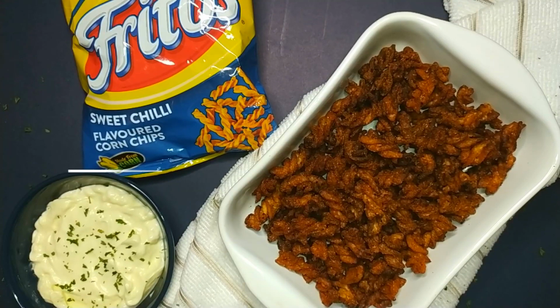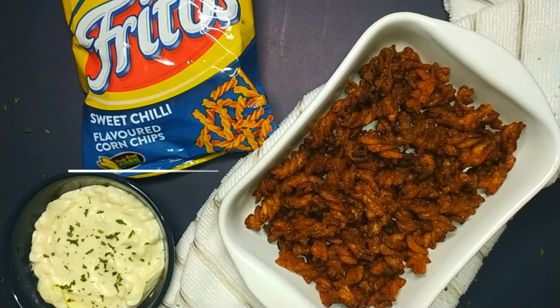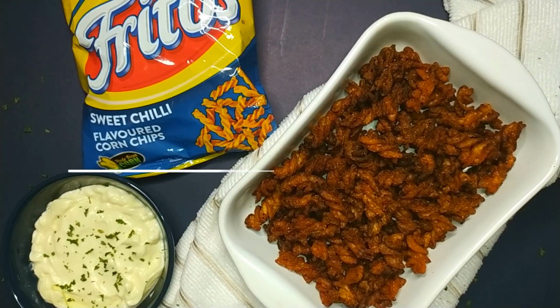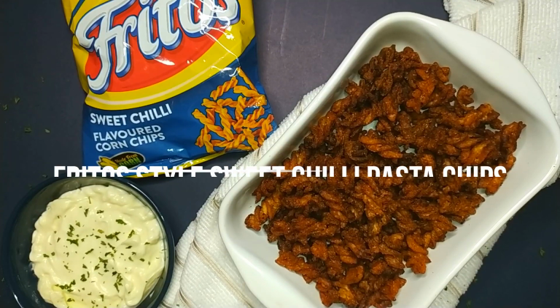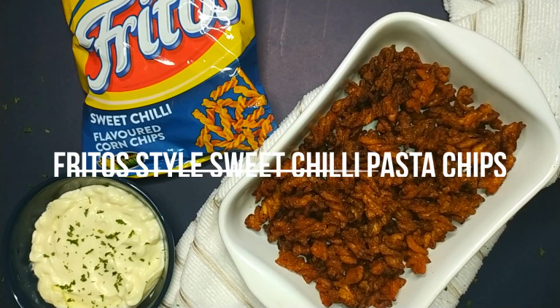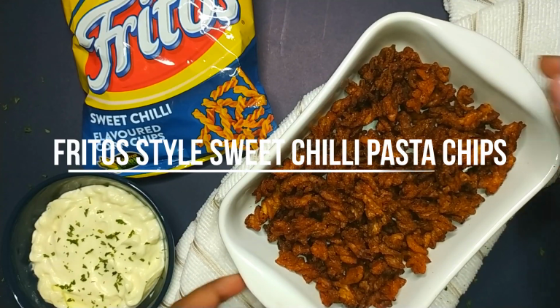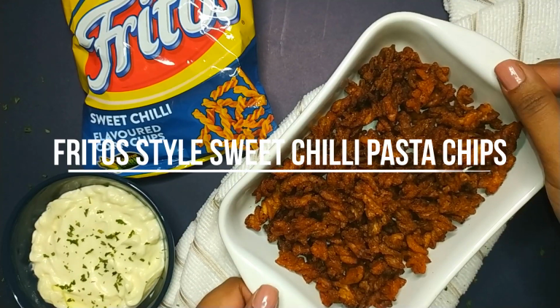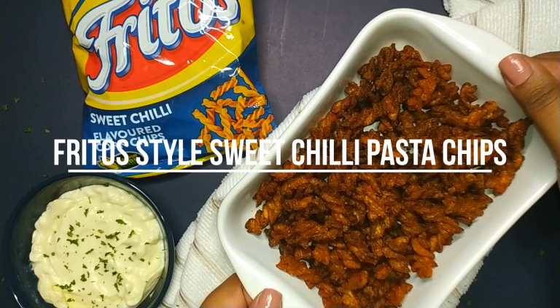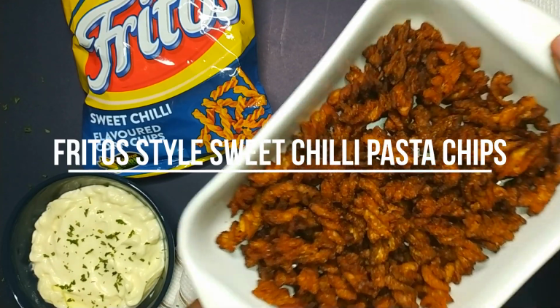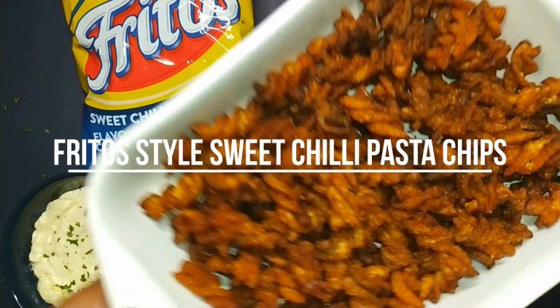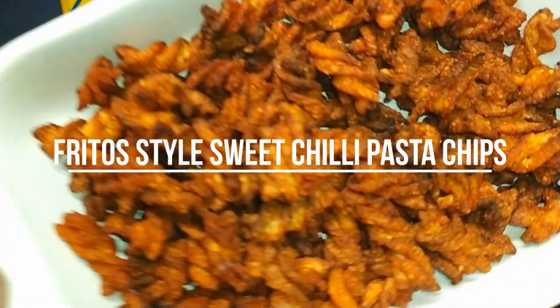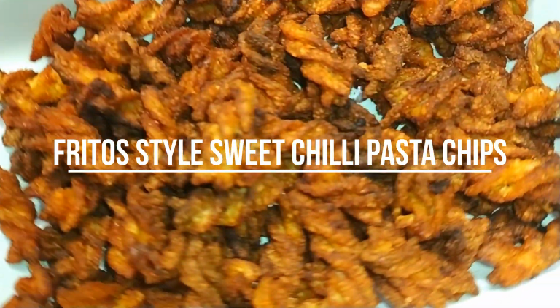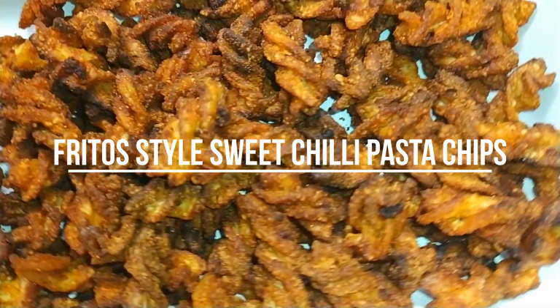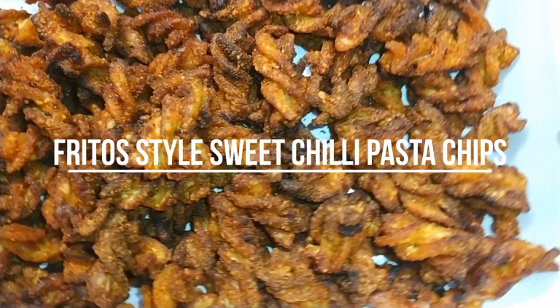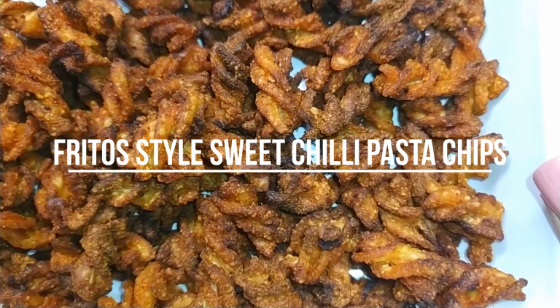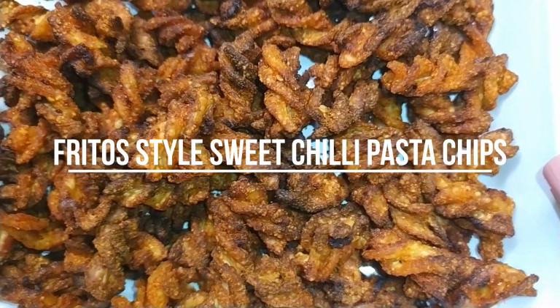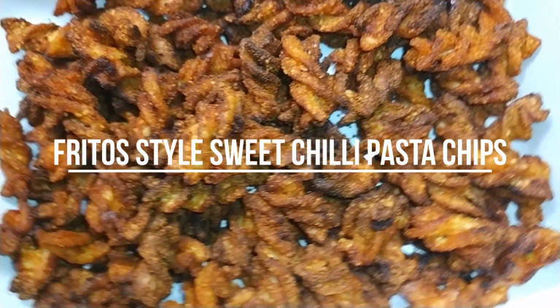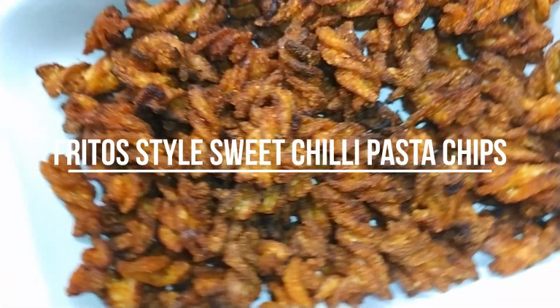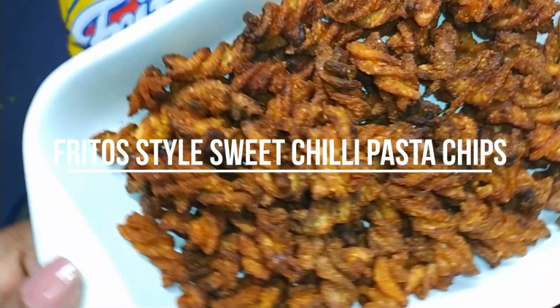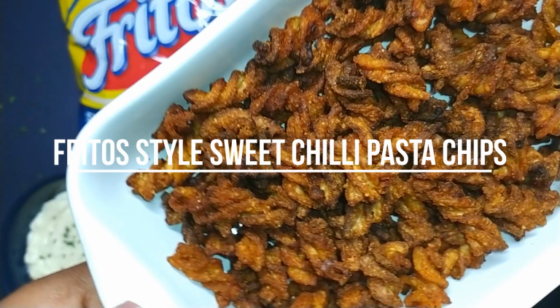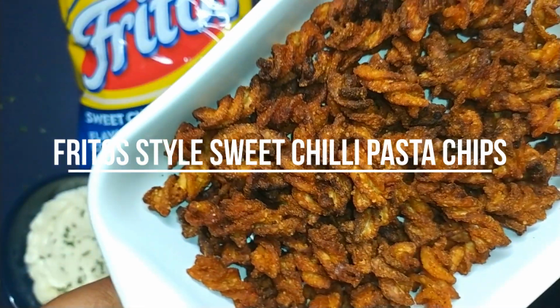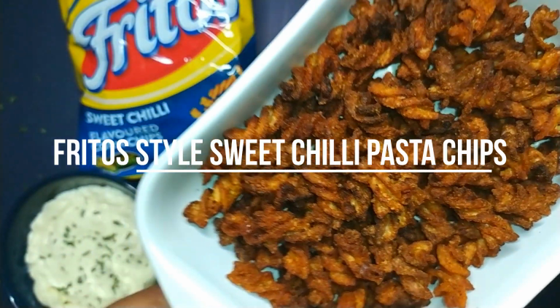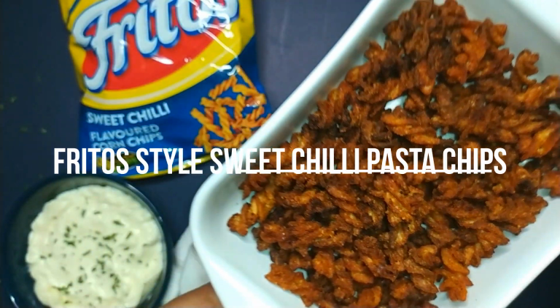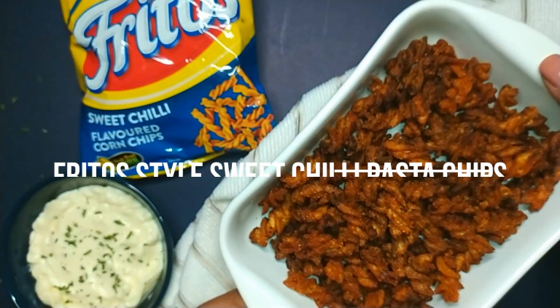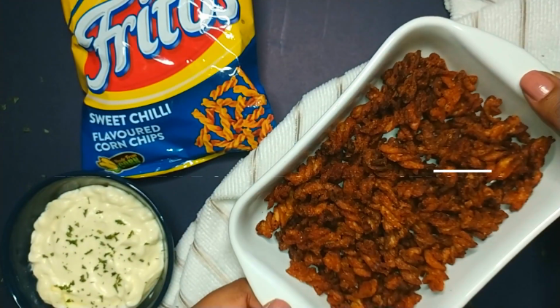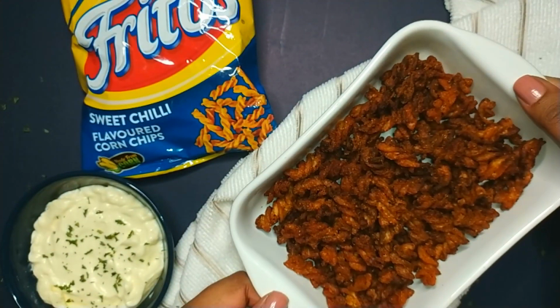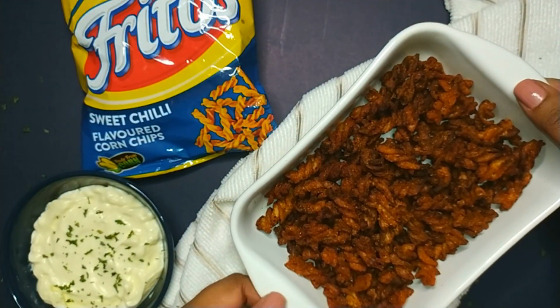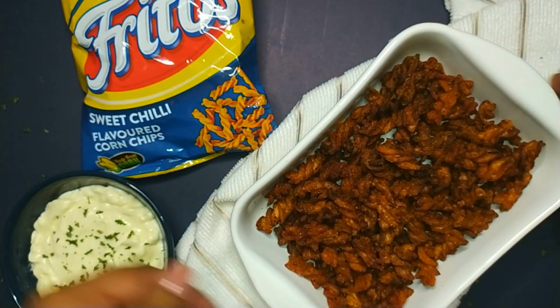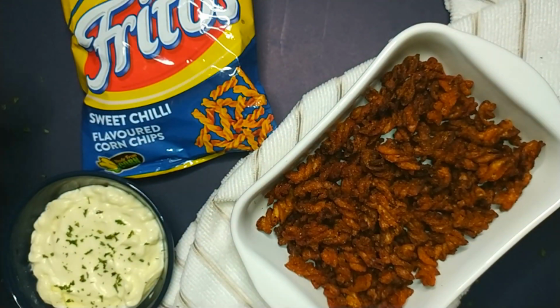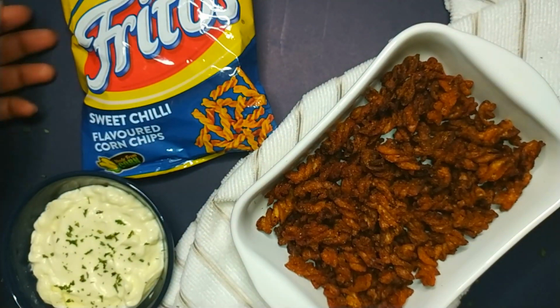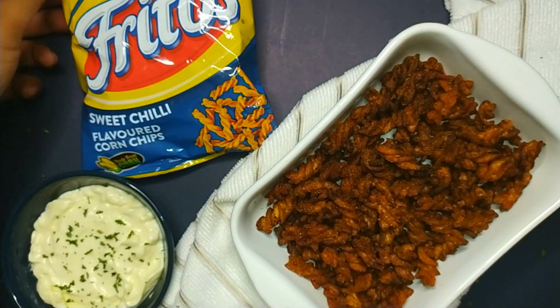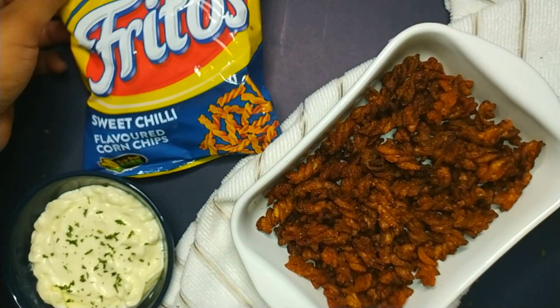Hi everyone! Welcome to Eat Me Recipes. Today I'll be showing you how to make this Frito style sweet chili pasta chips.